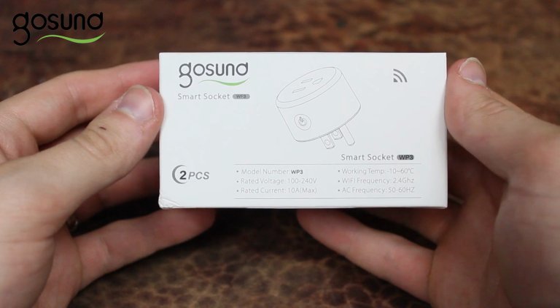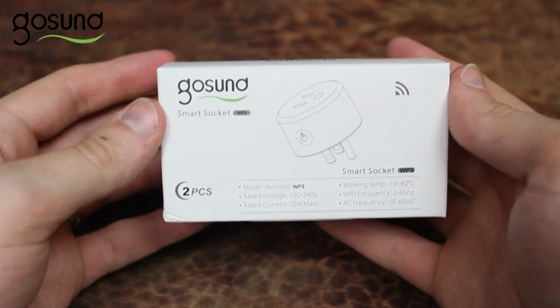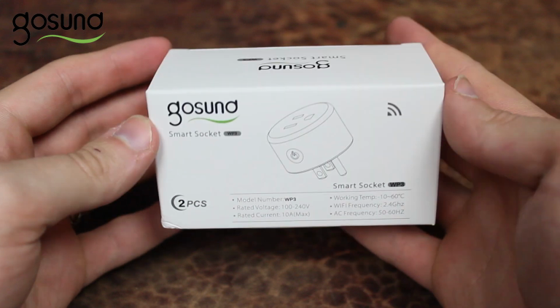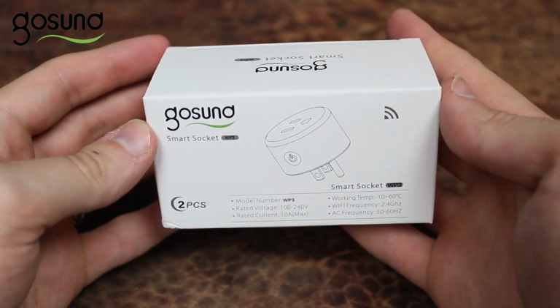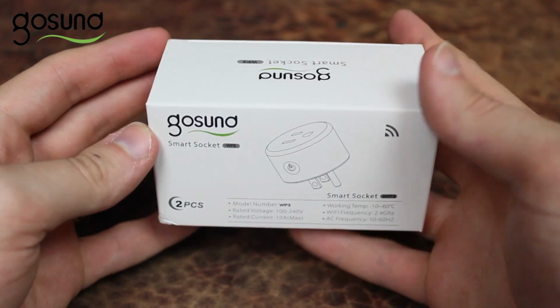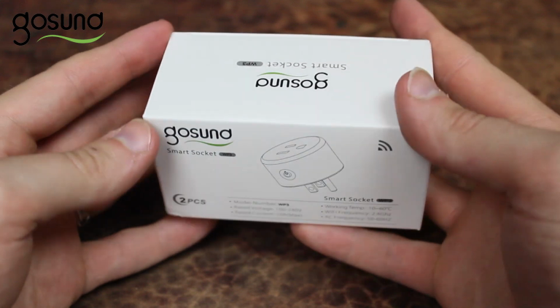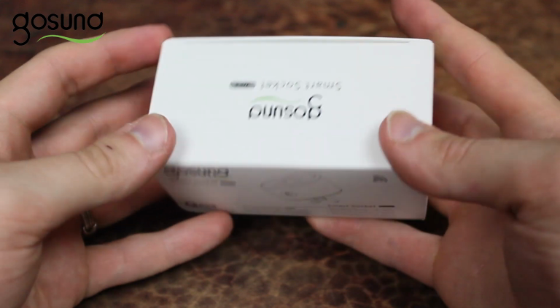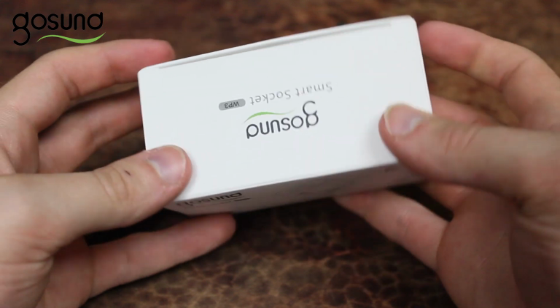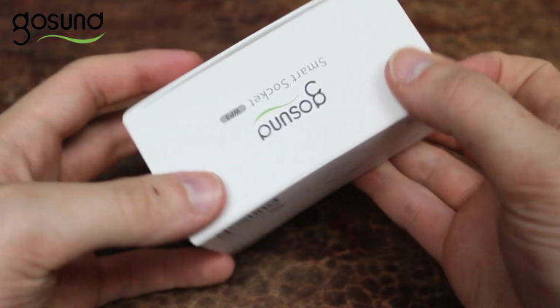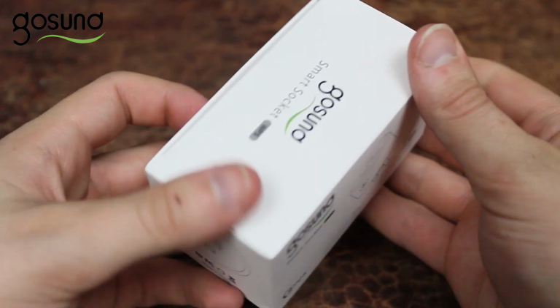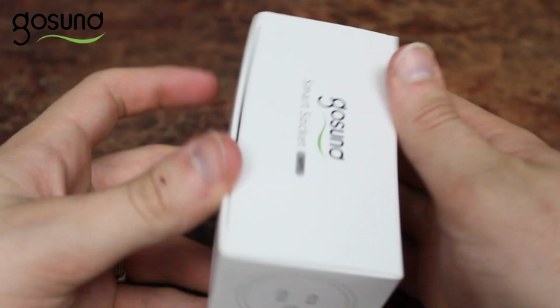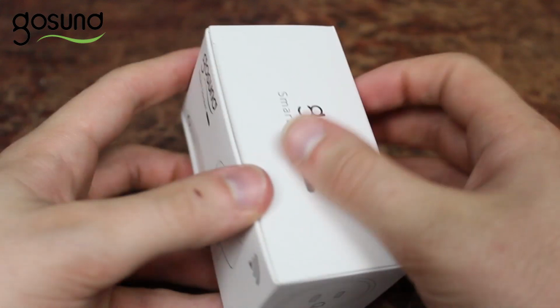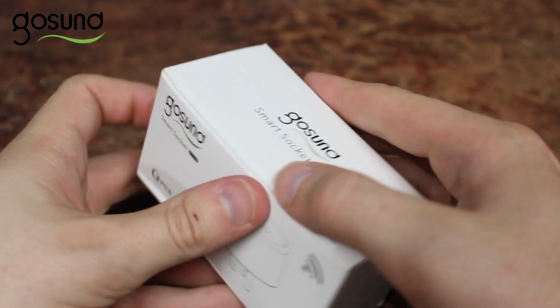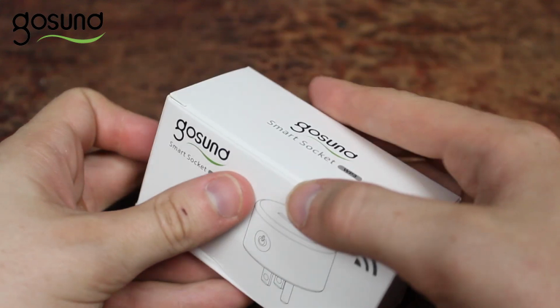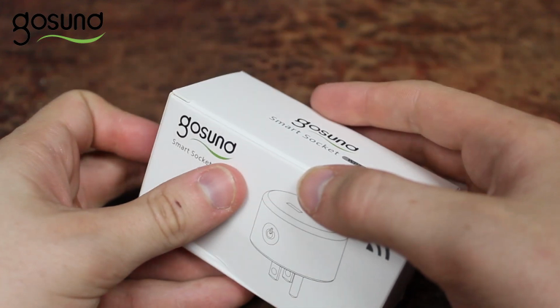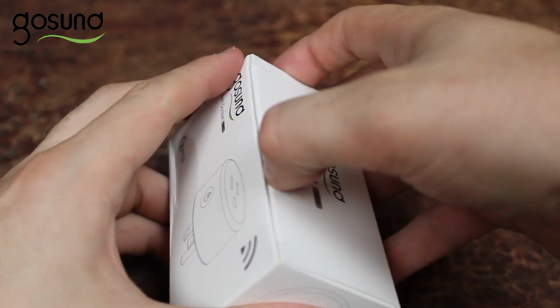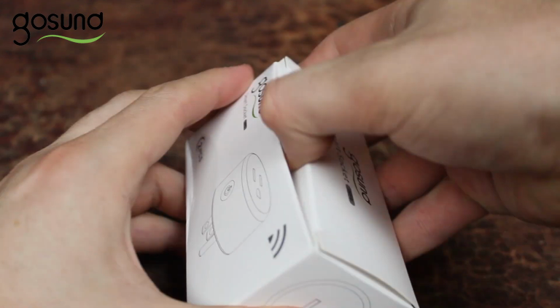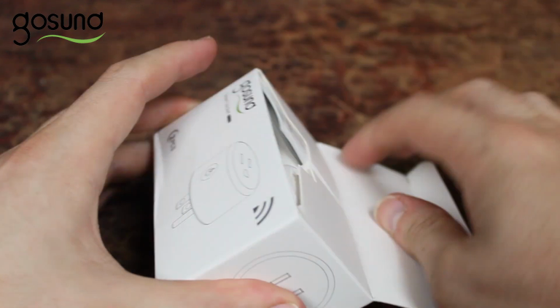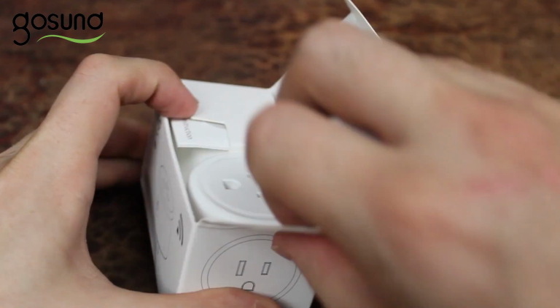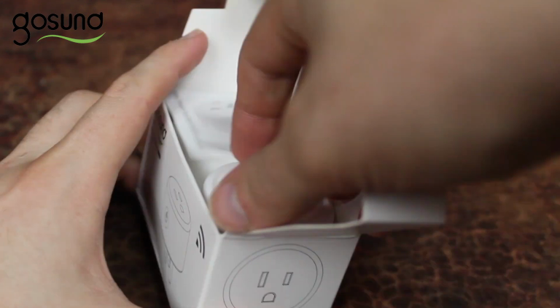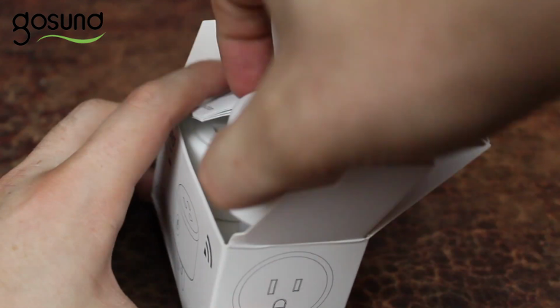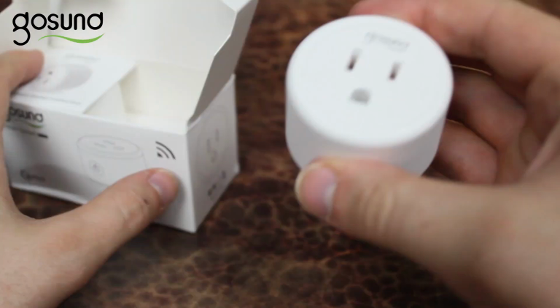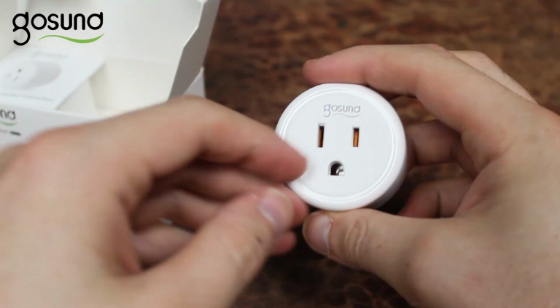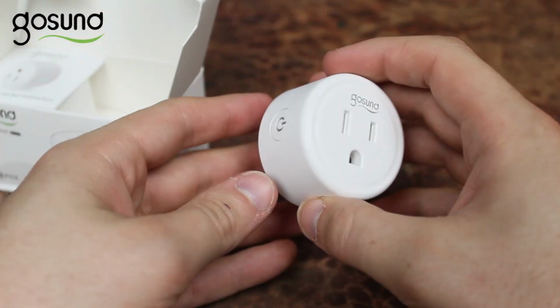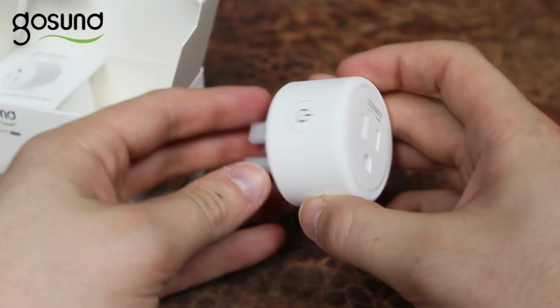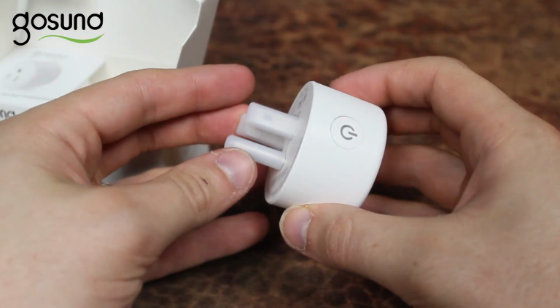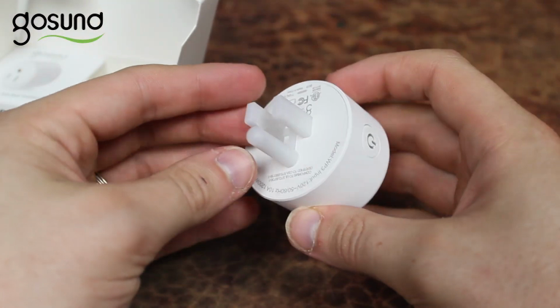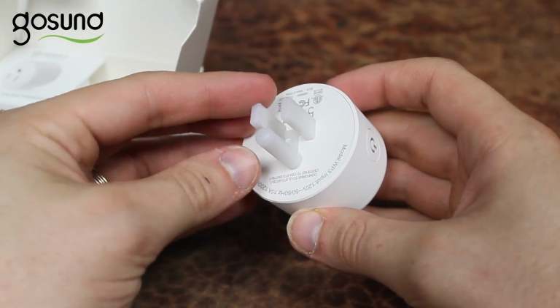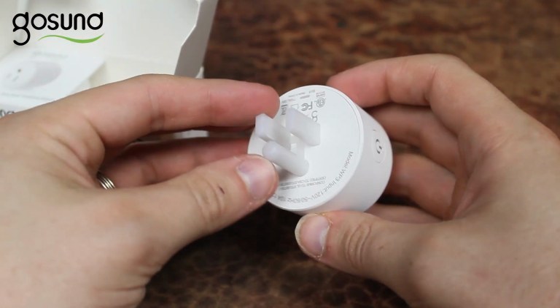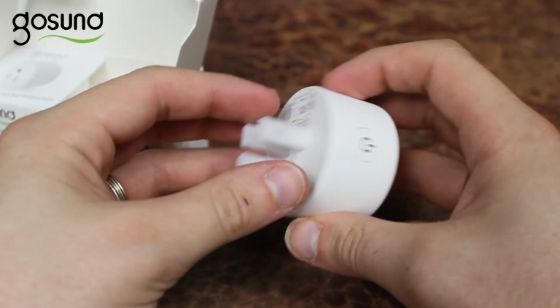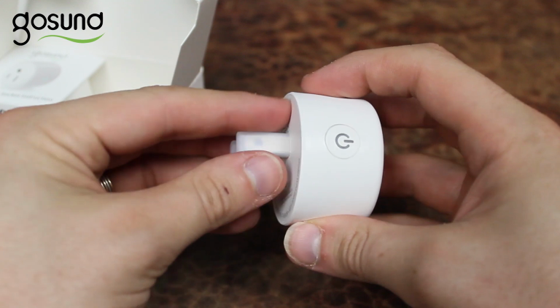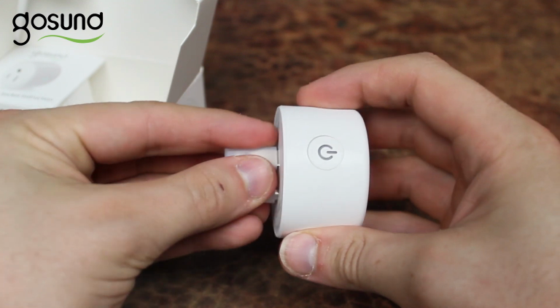Hello, this is Josh here from GoSund. Today I'm going to take you through the entire process of using the GoSund smart Wi-Fi plug.